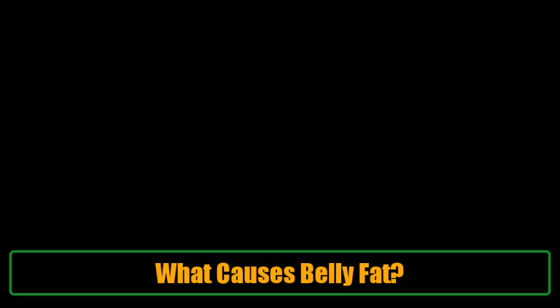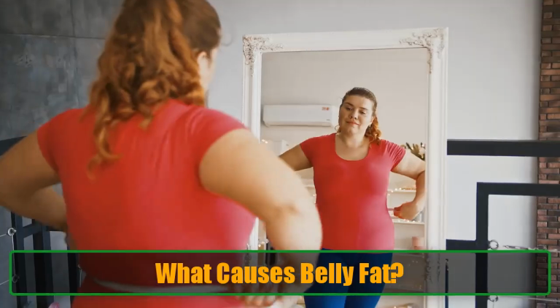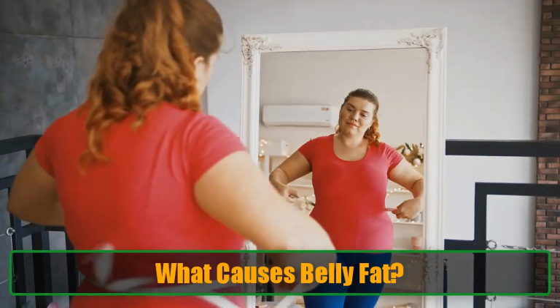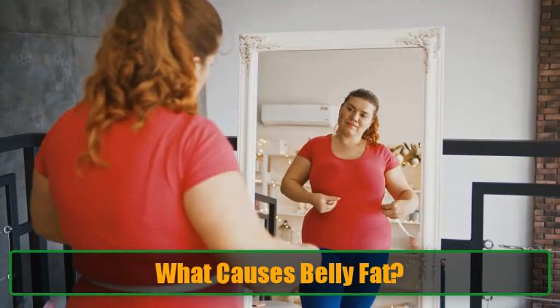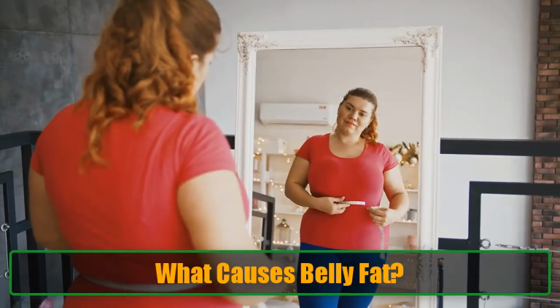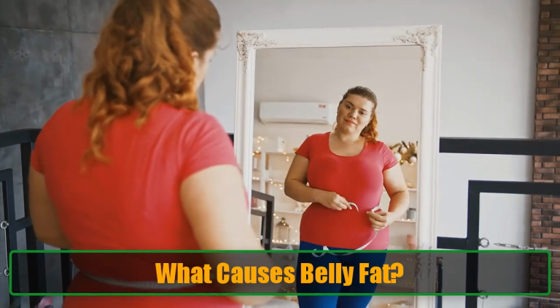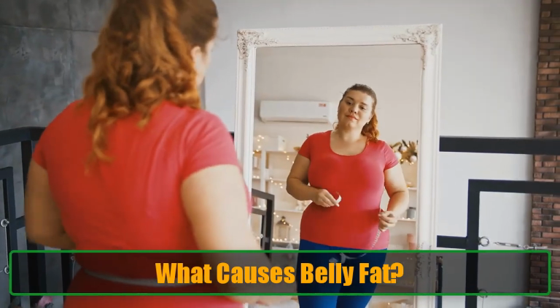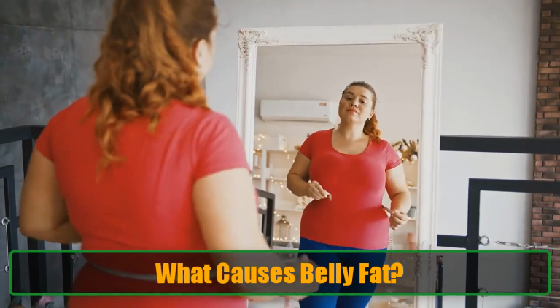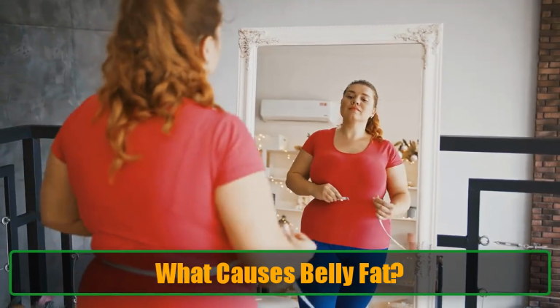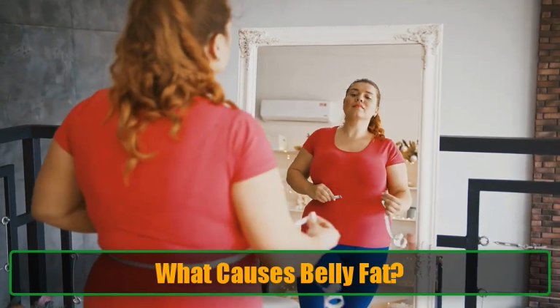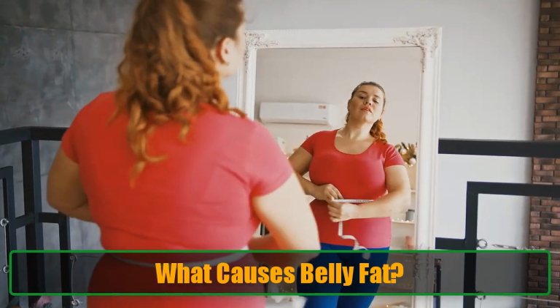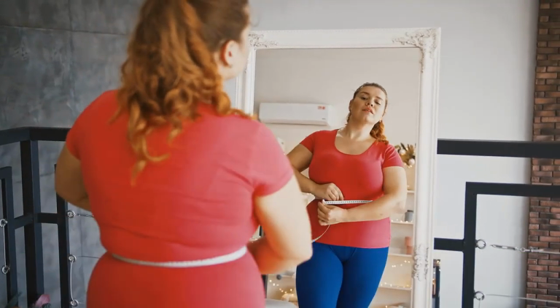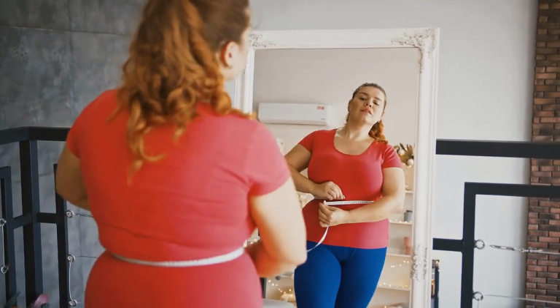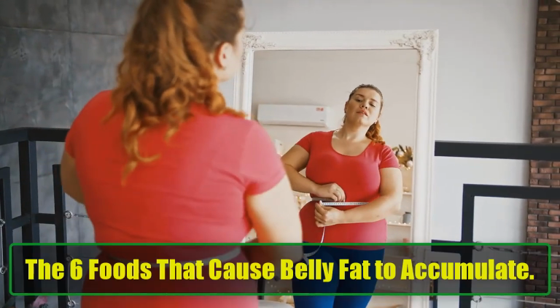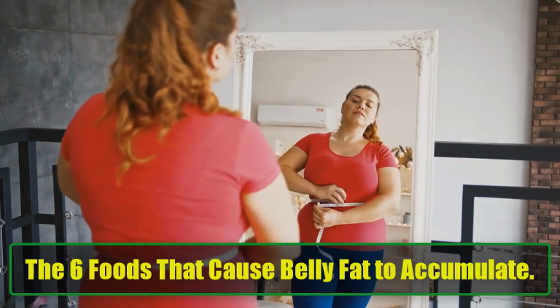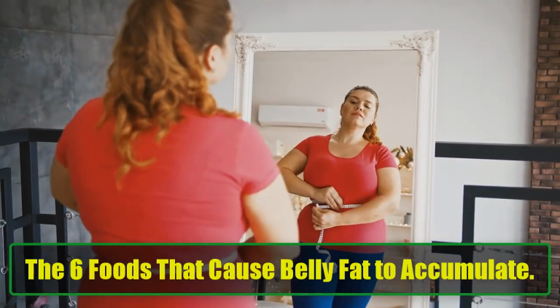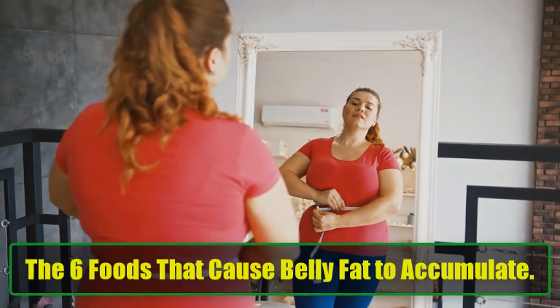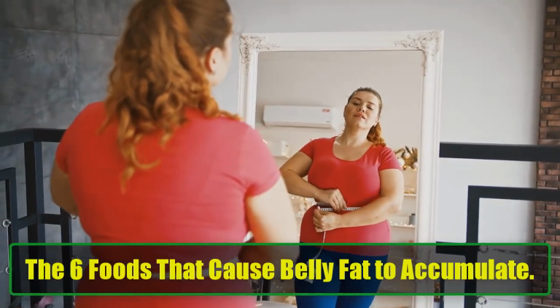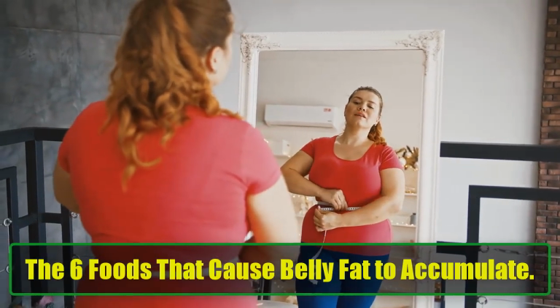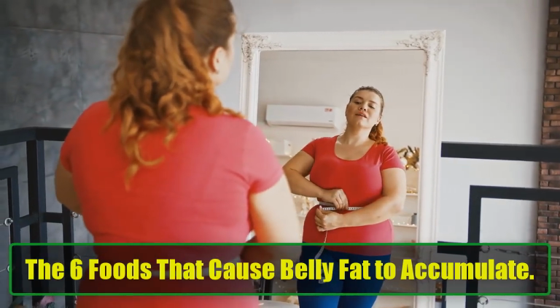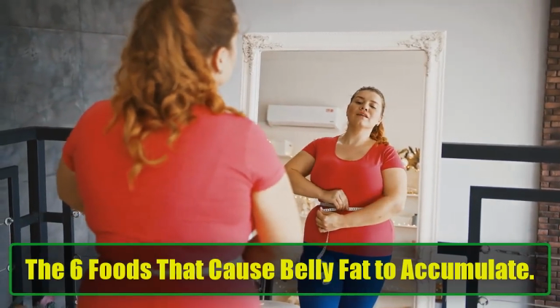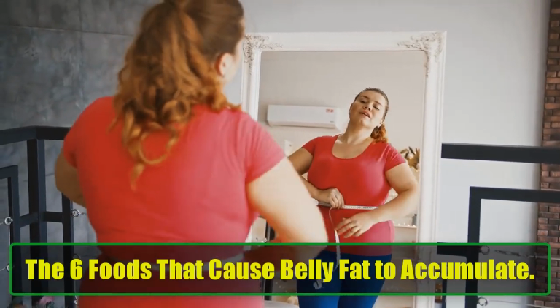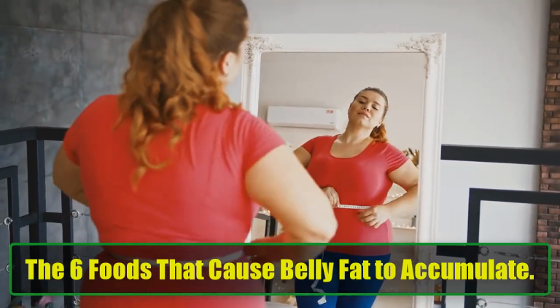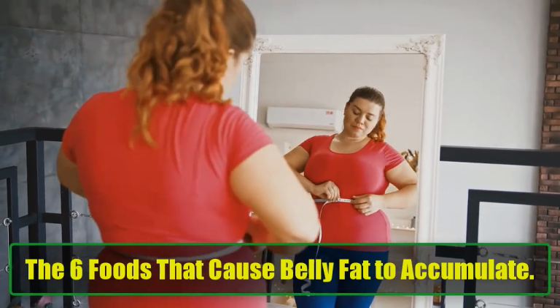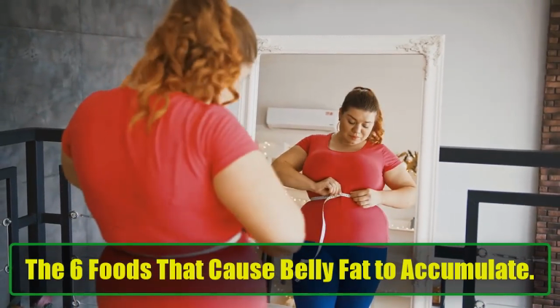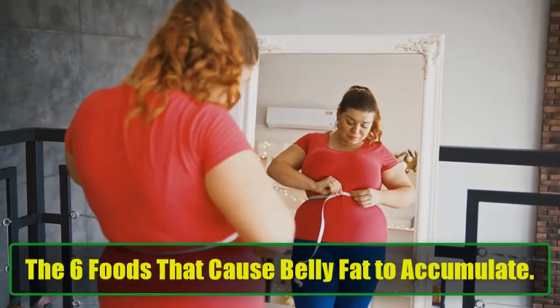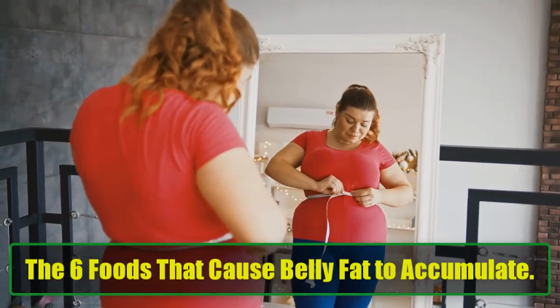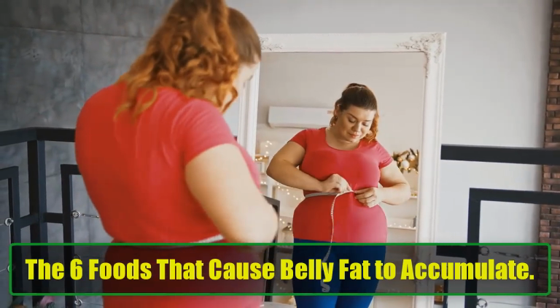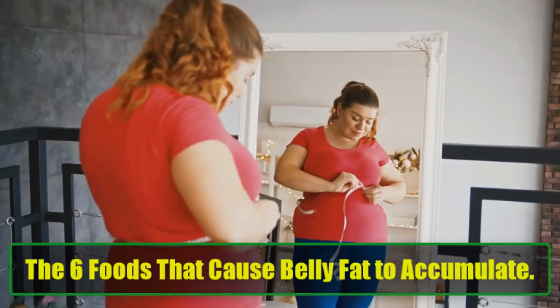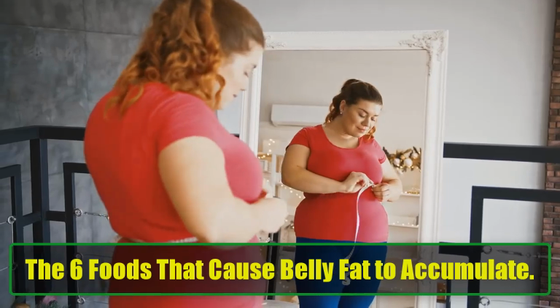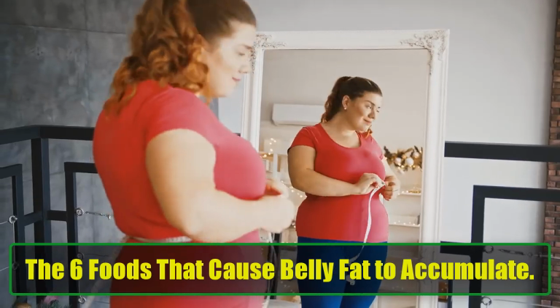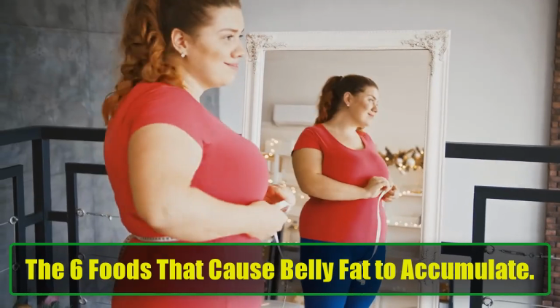What causes belly fat? The six foods that cause belly fat to accumulate.